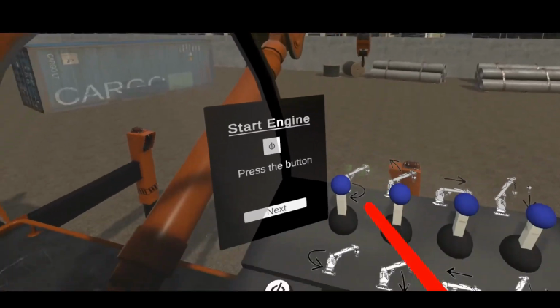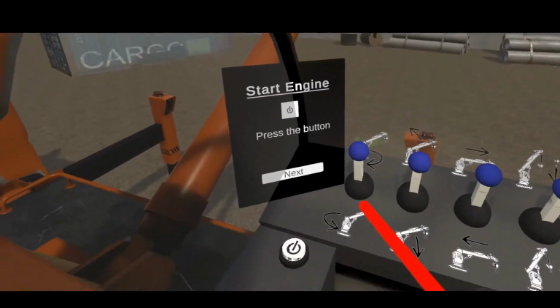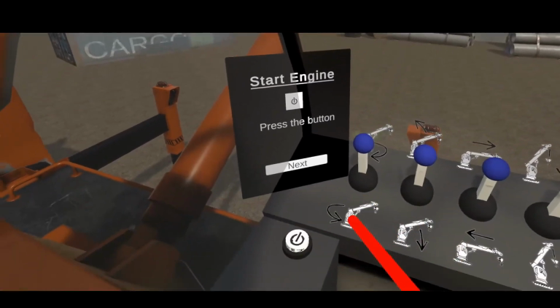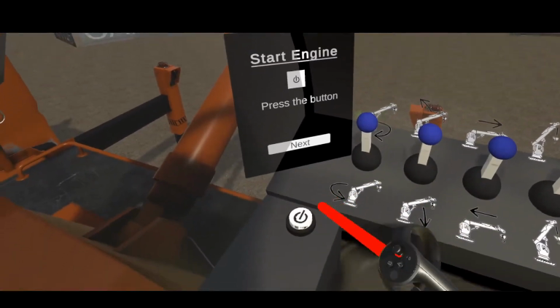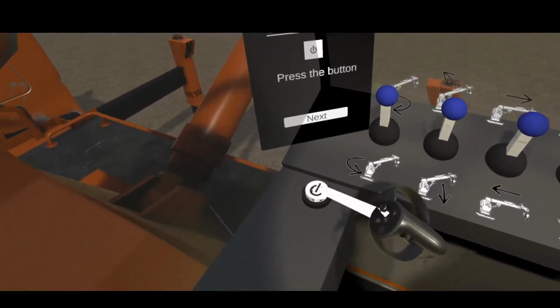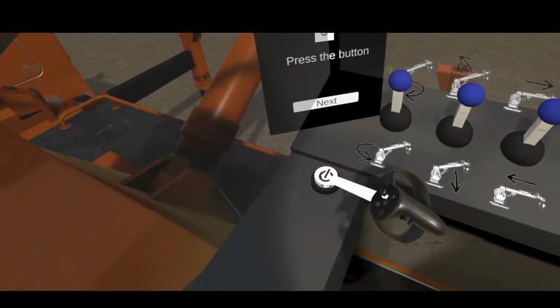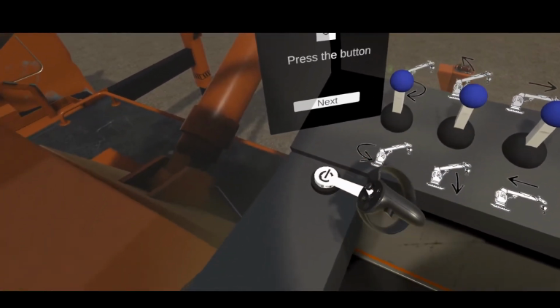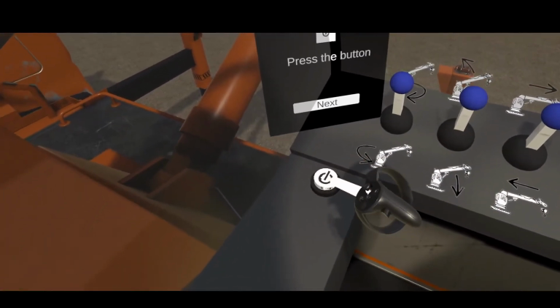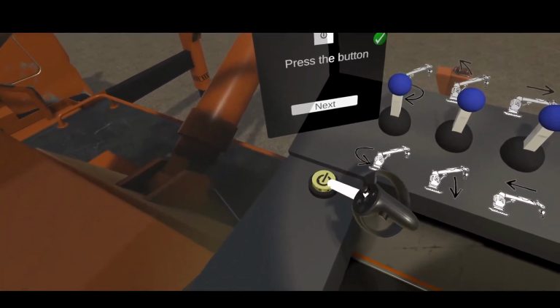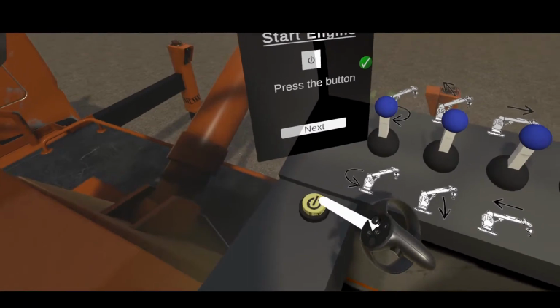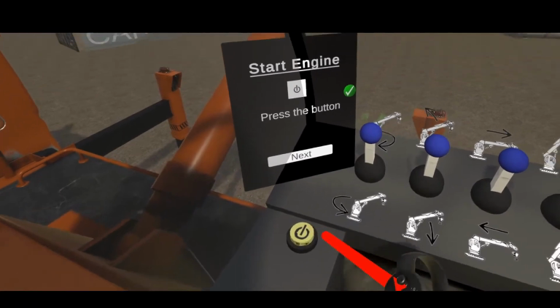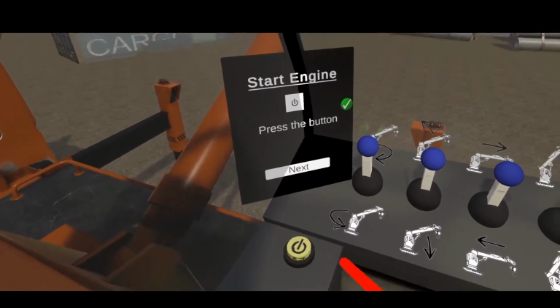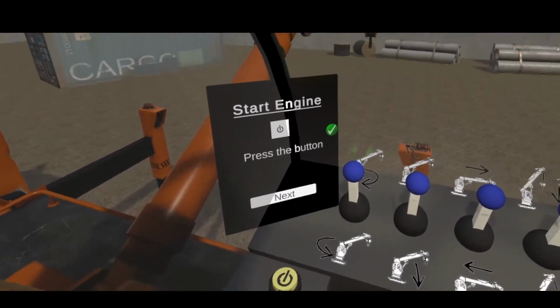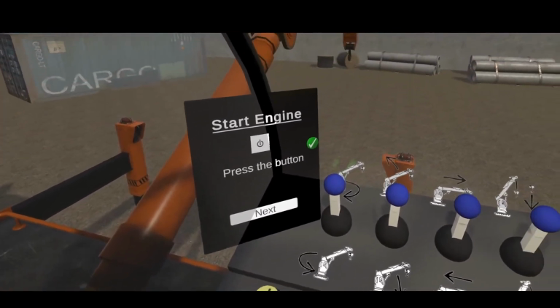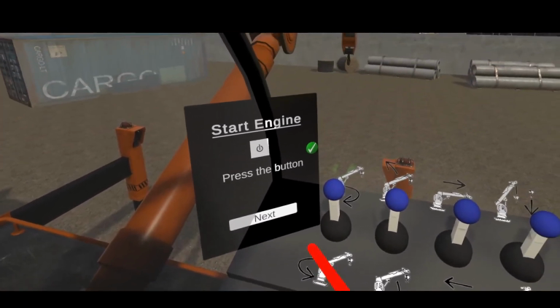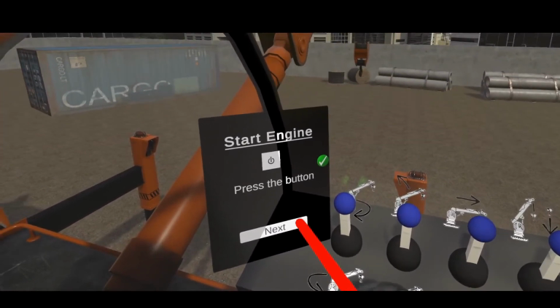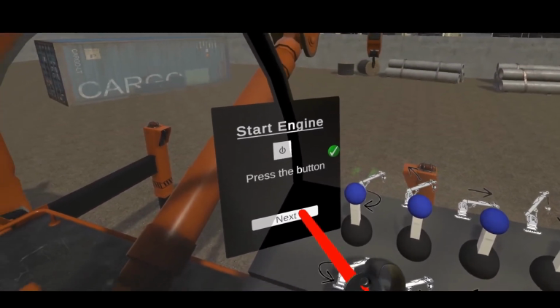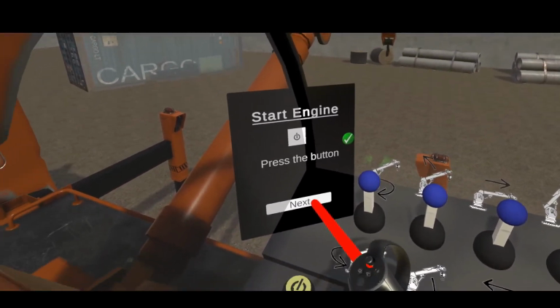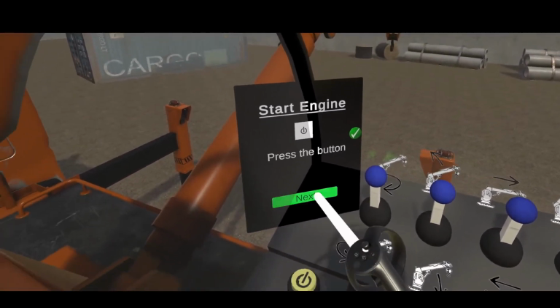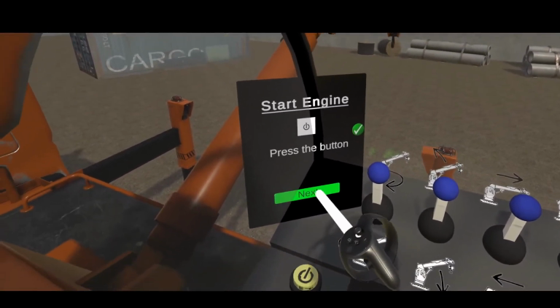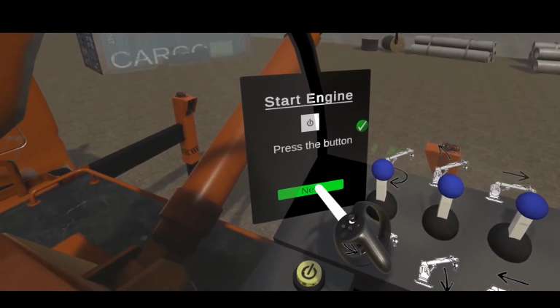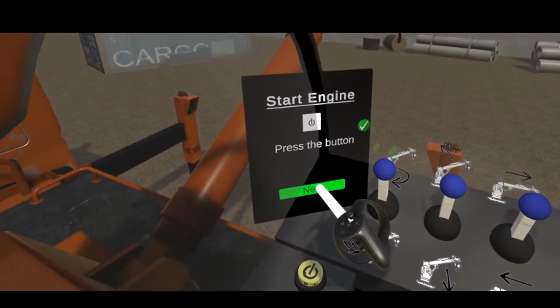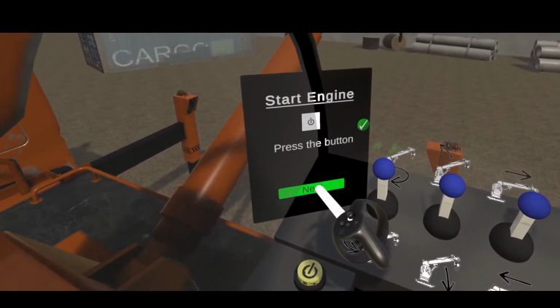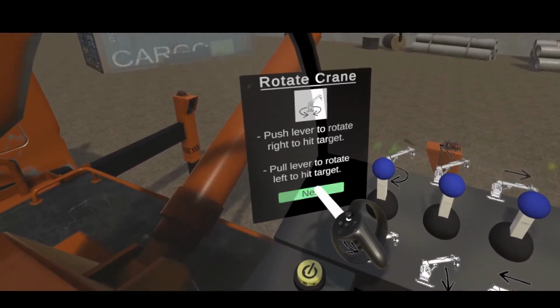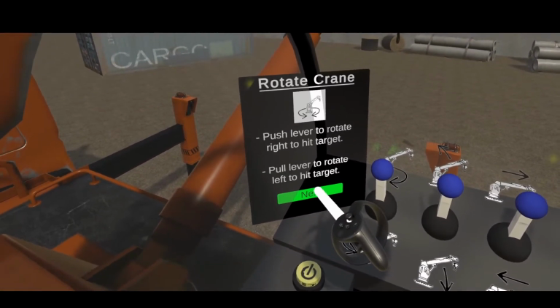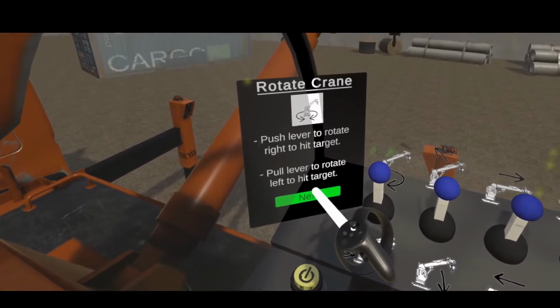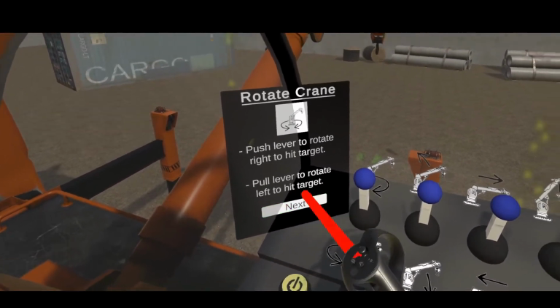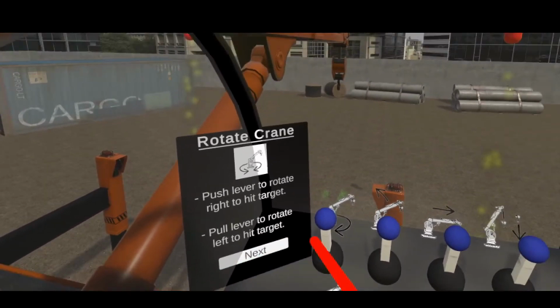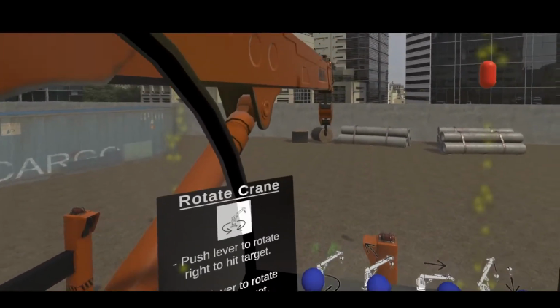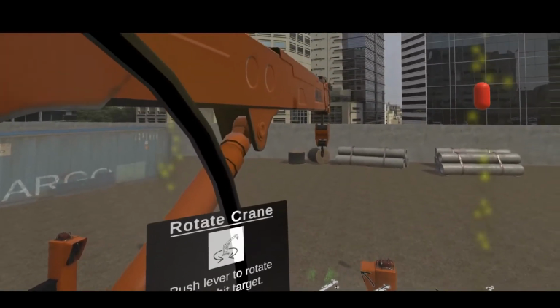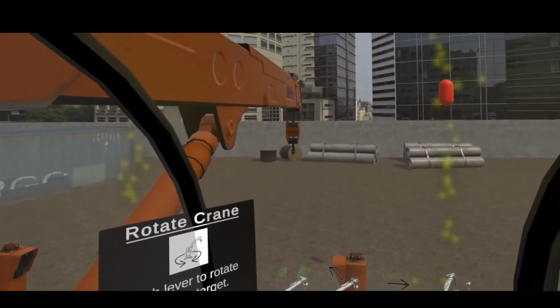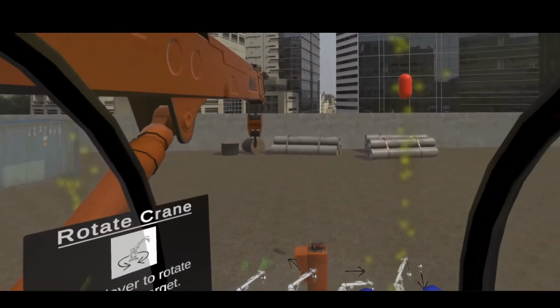First, the user turns on the engine. Once a task is finished, he or she can move on to the next task.